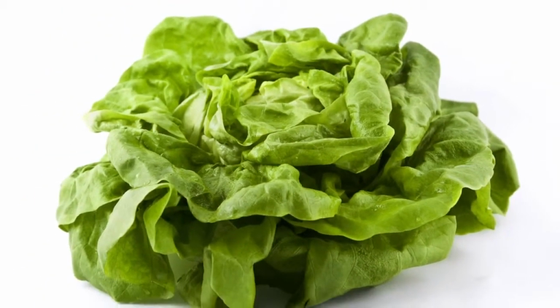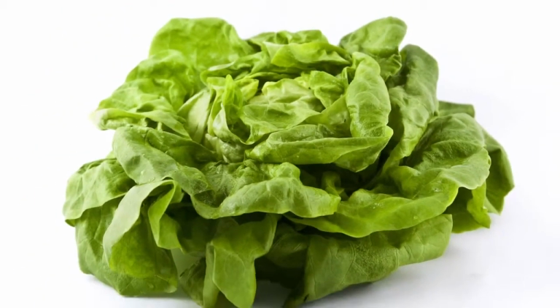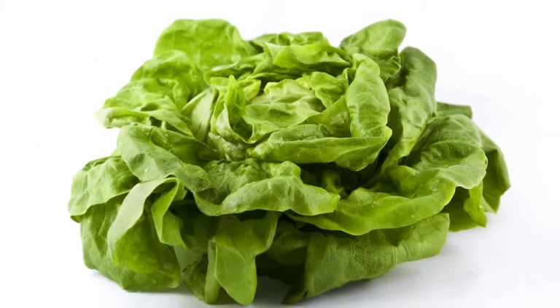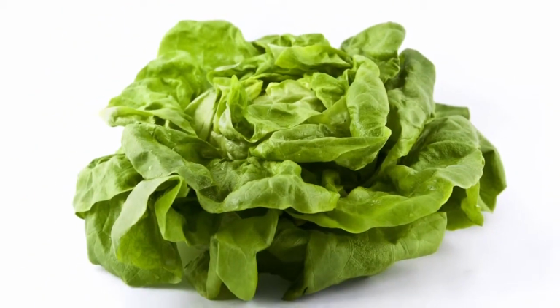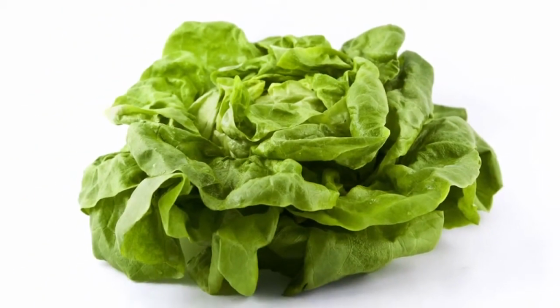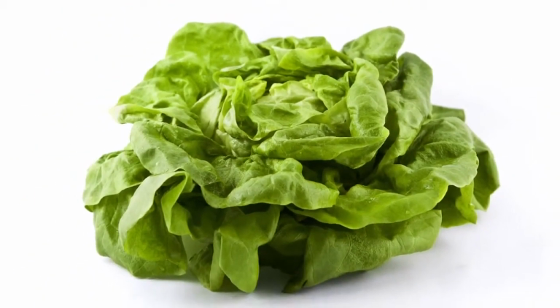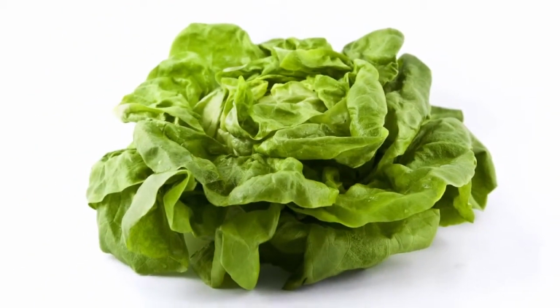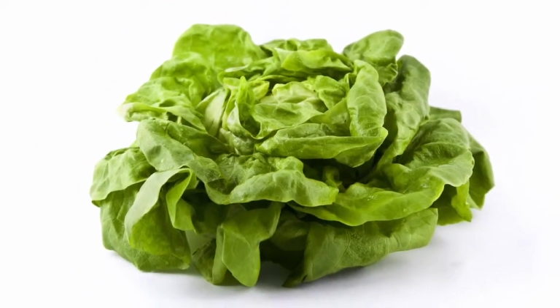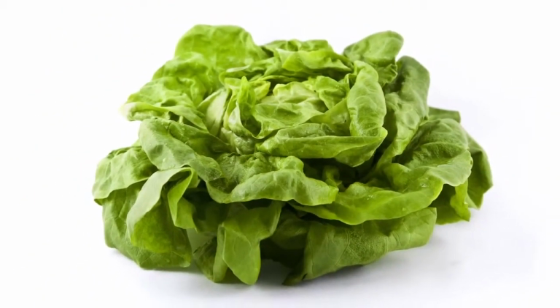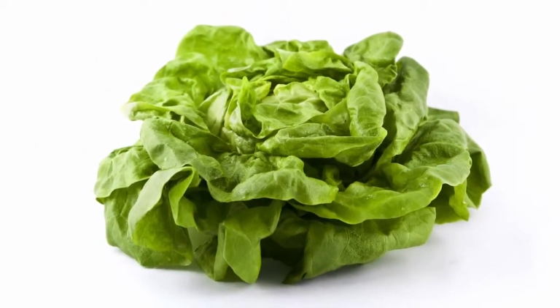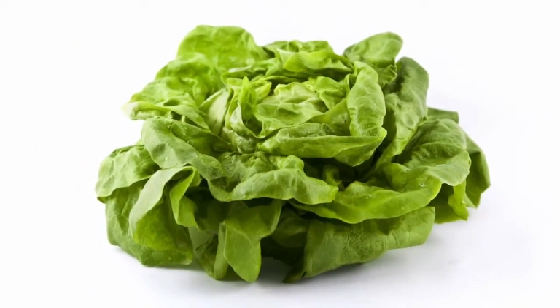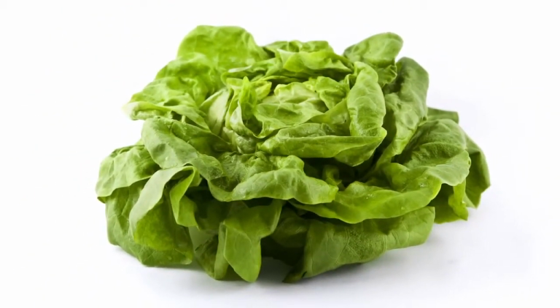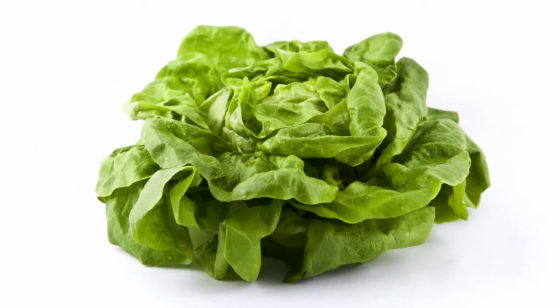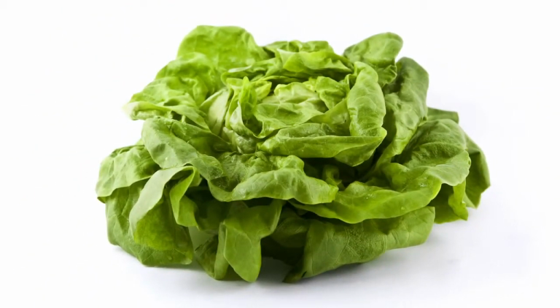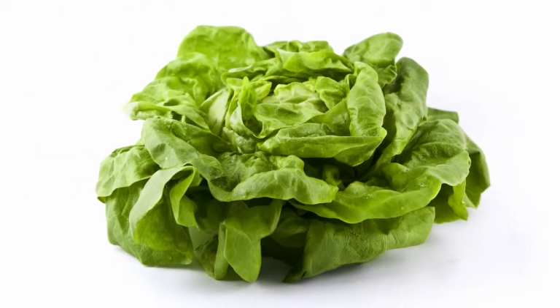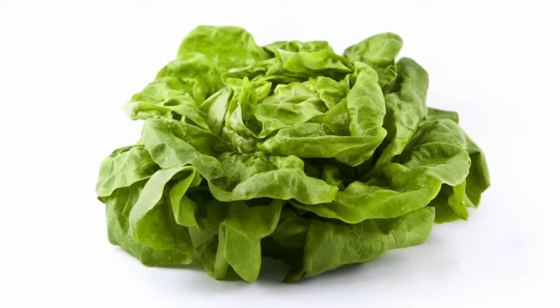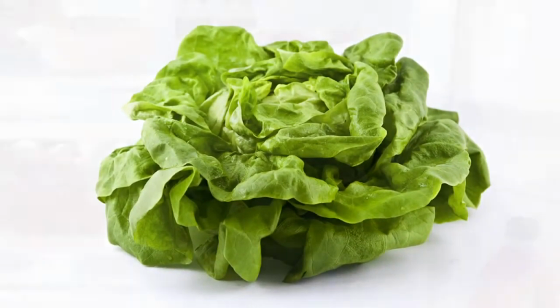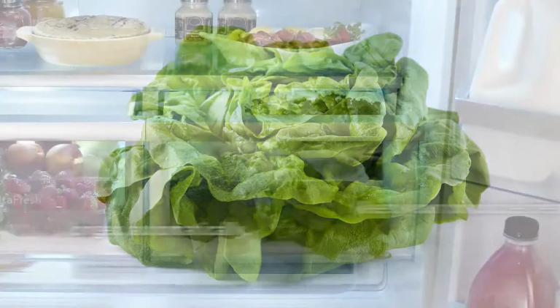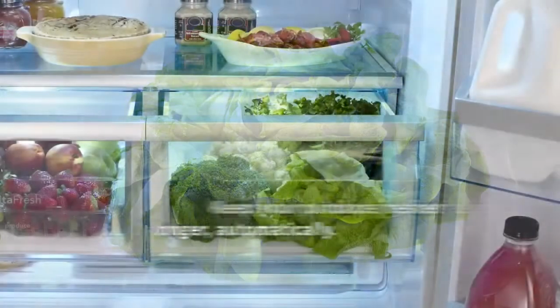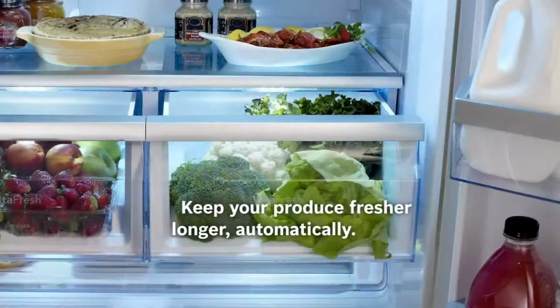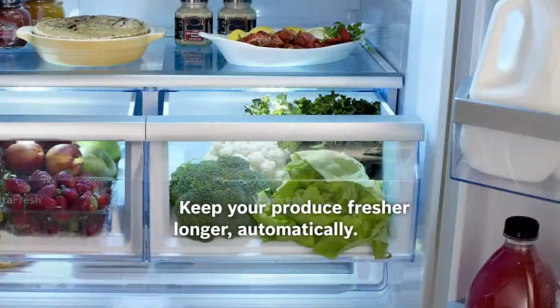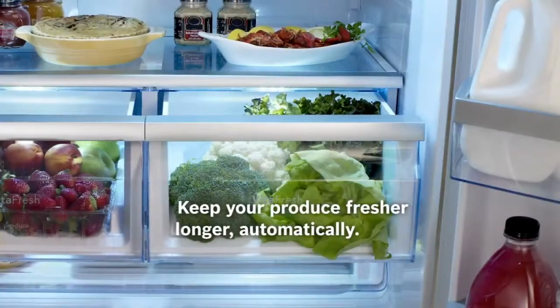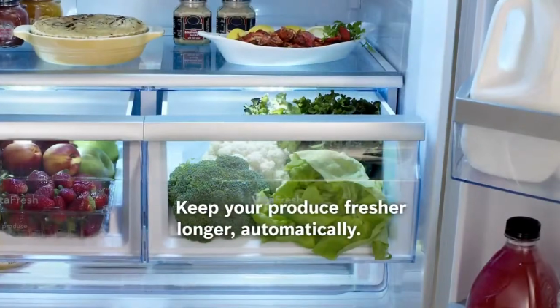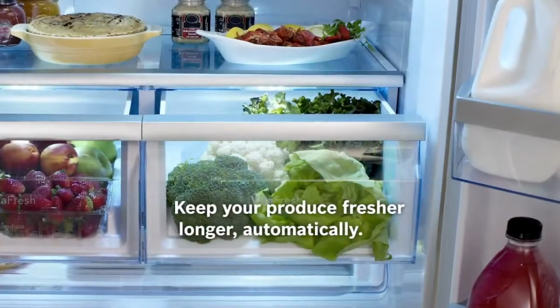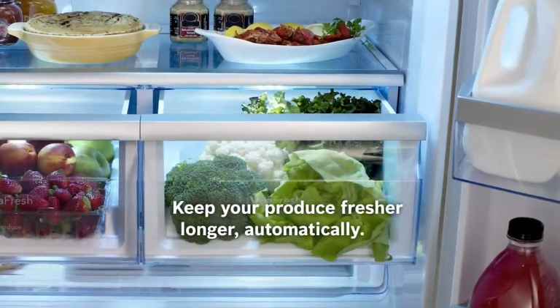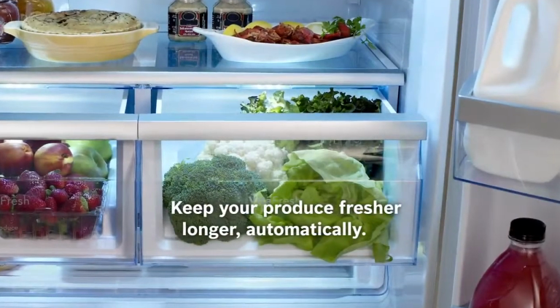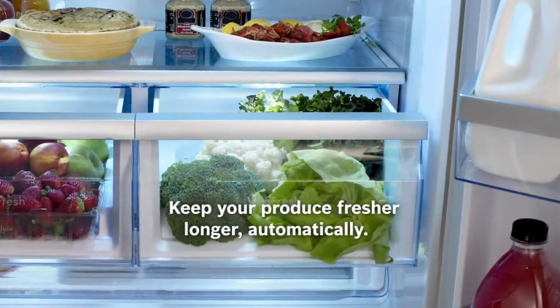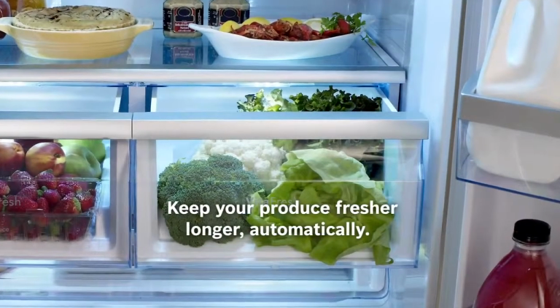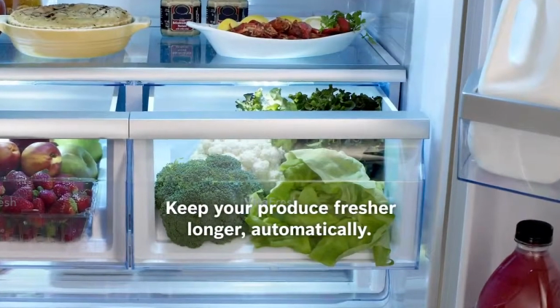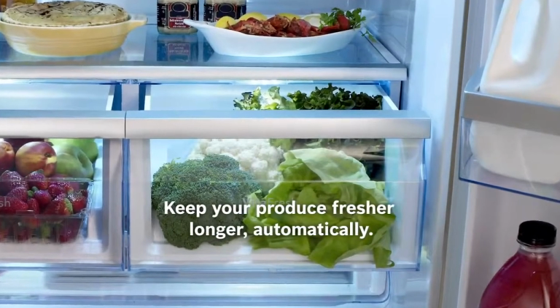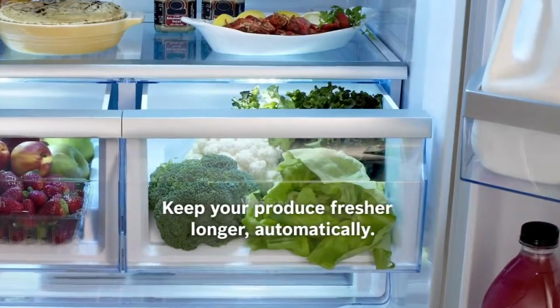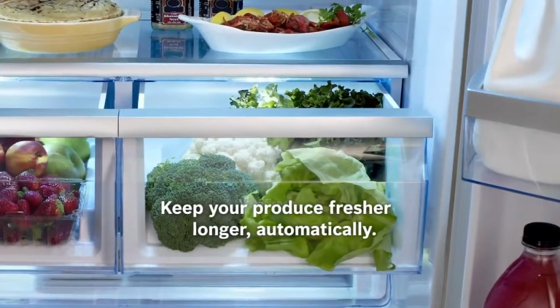Bosch decided to give lettuce a lifeline. Introducing VitaFresh, only from Bosch.